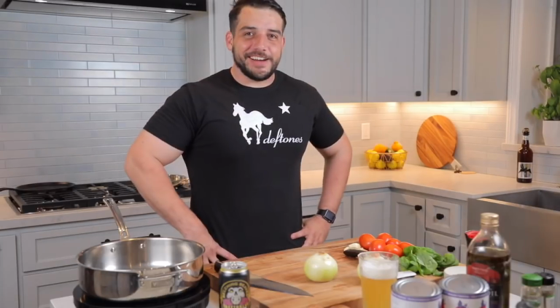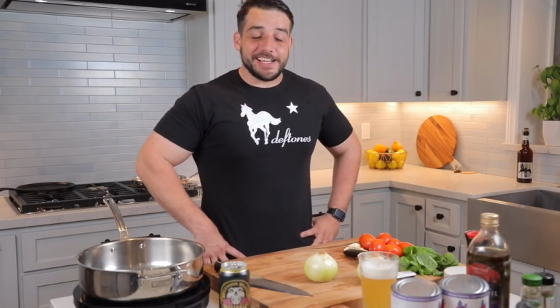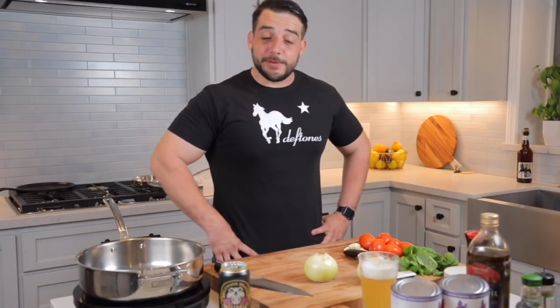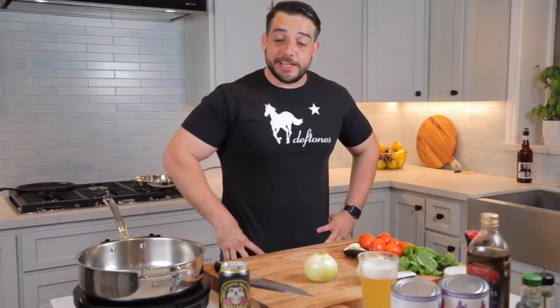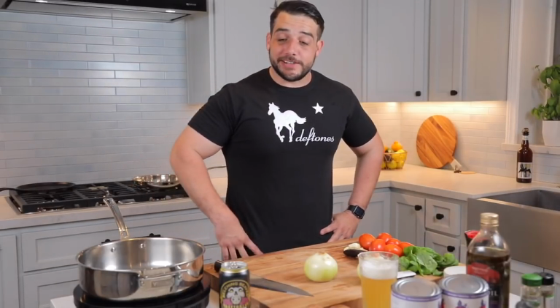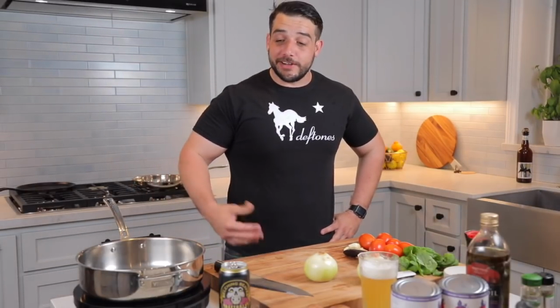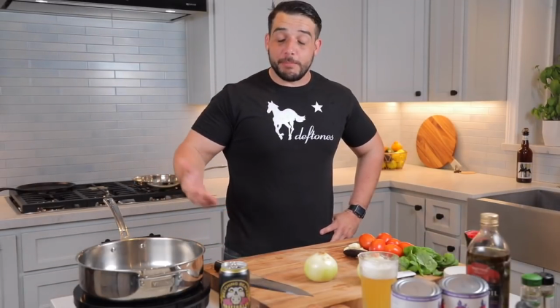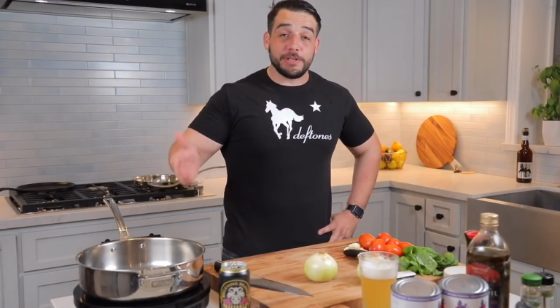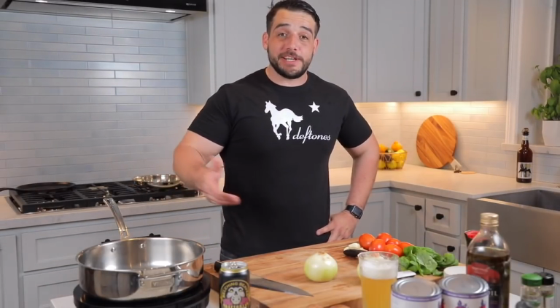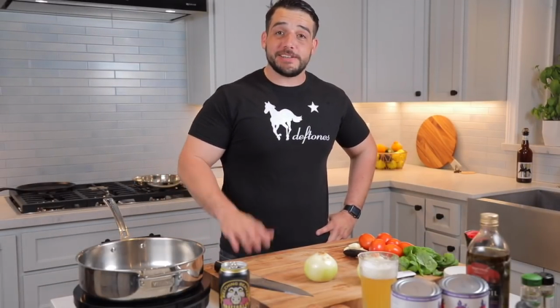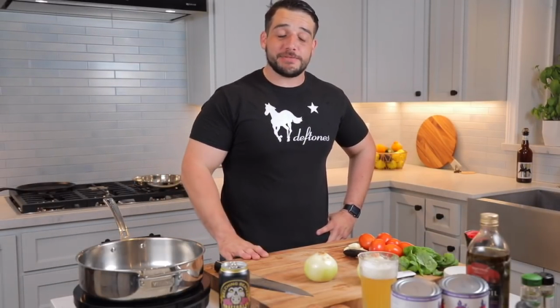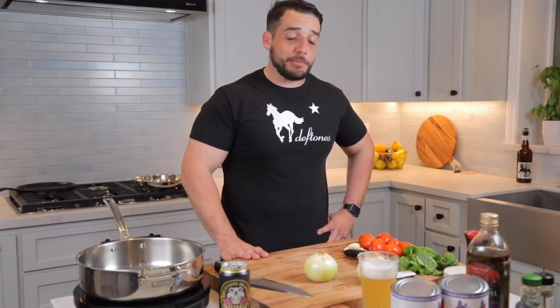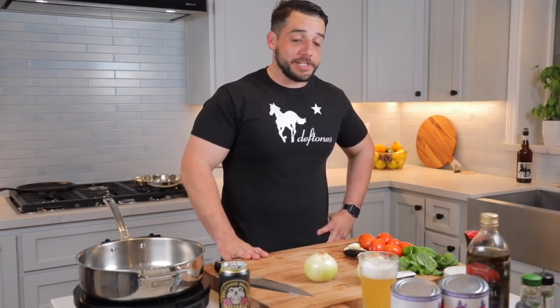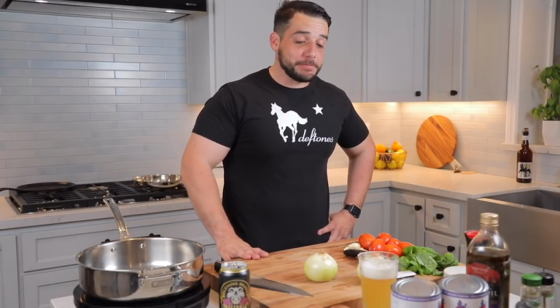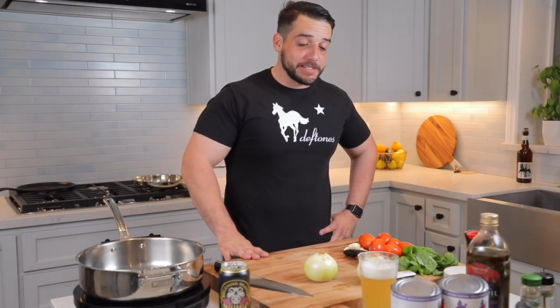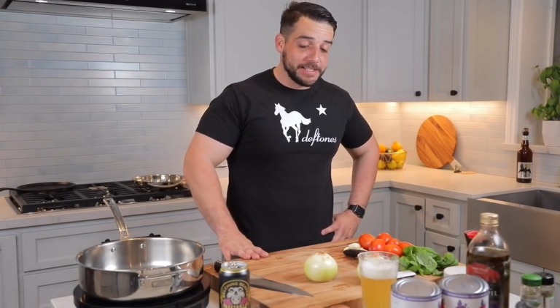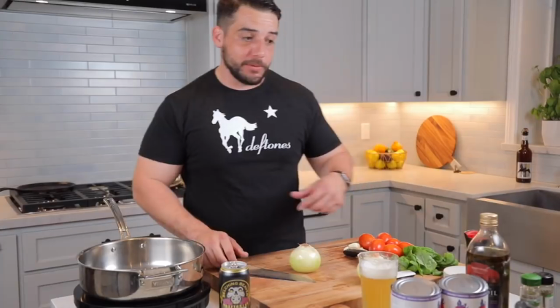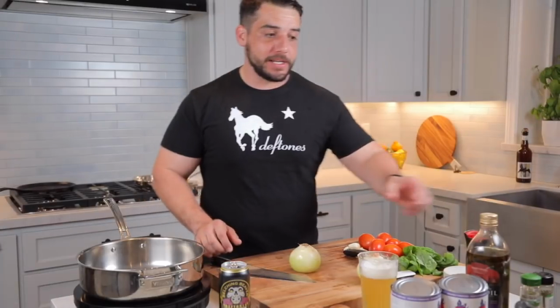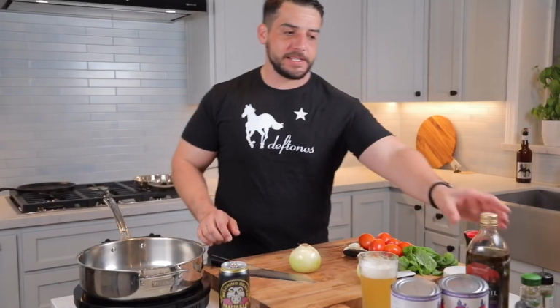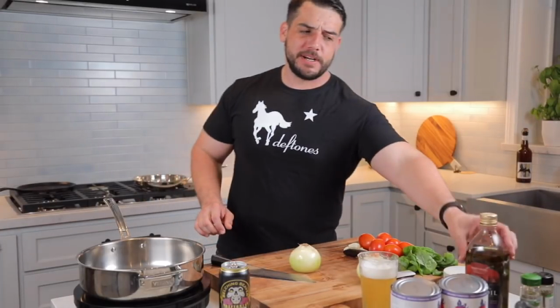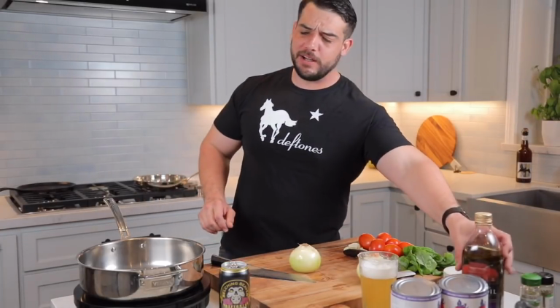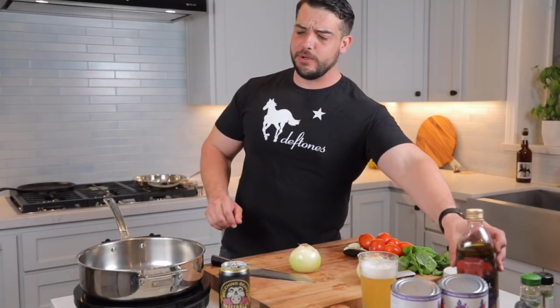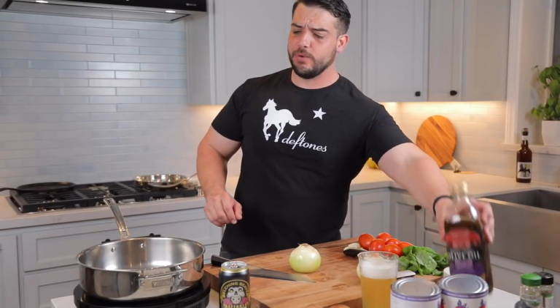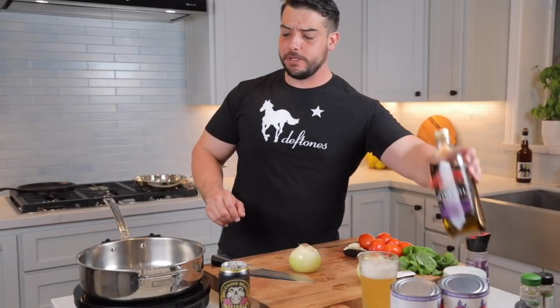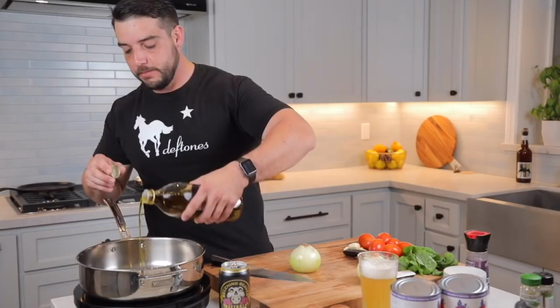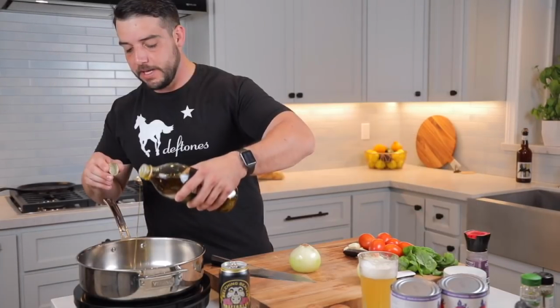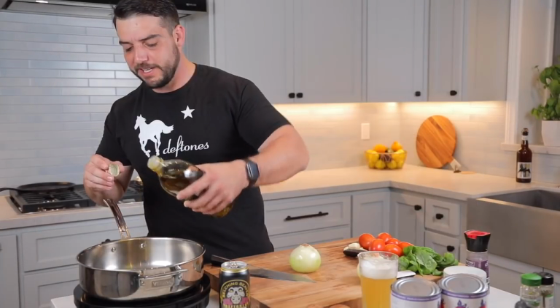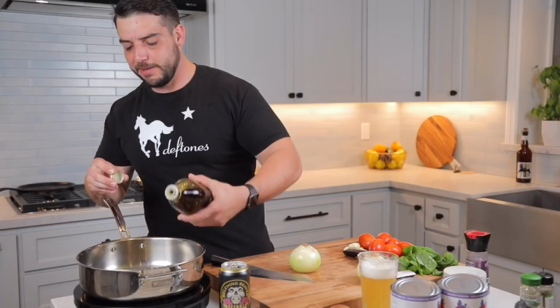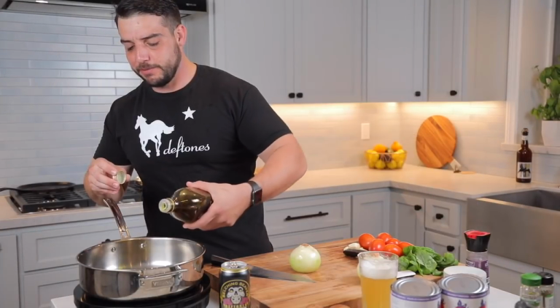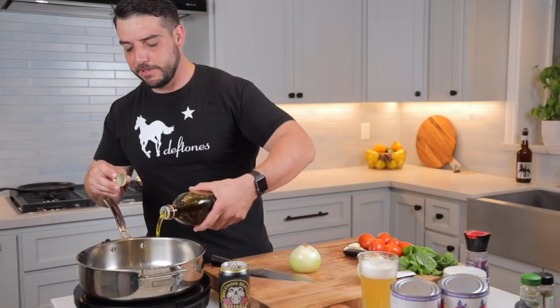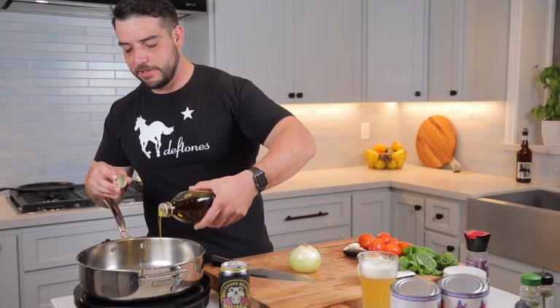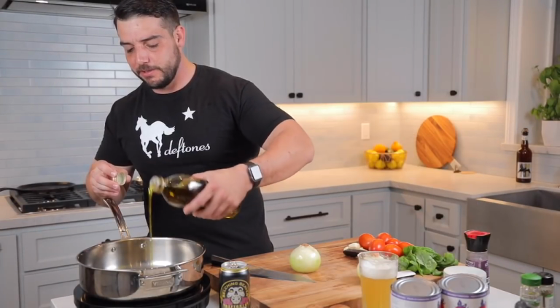Alright guys, so we're going to get started on our bolognese sauce. We're going to get some olive oil warmed up — a little bit of that, about a tablespoon or two.